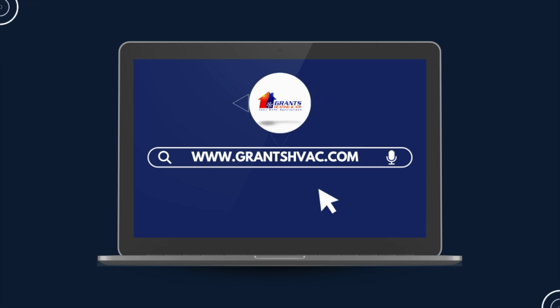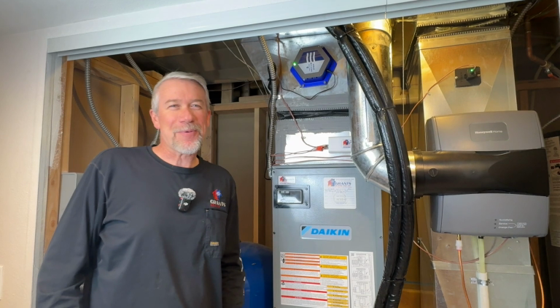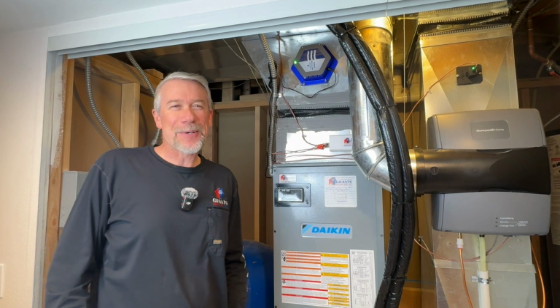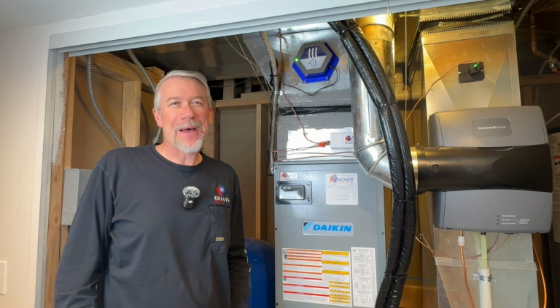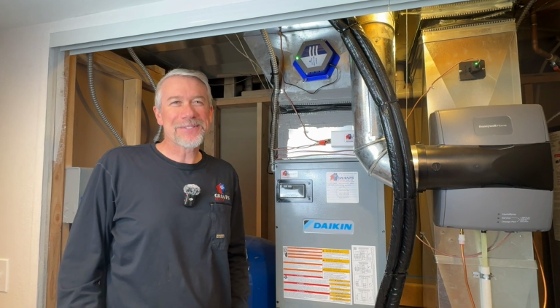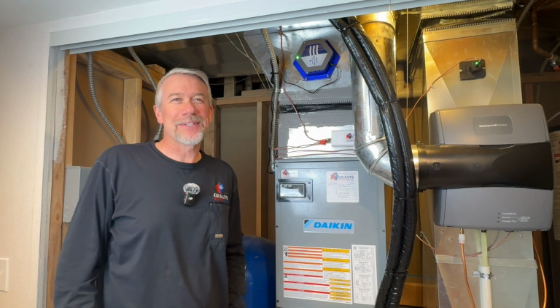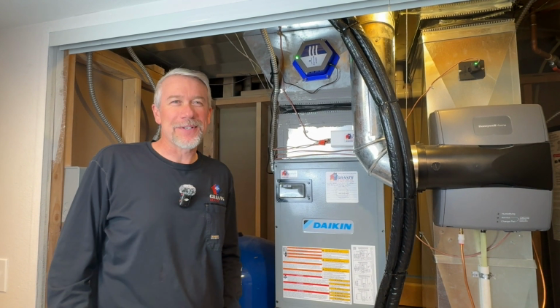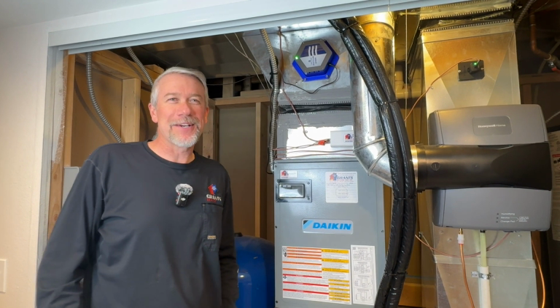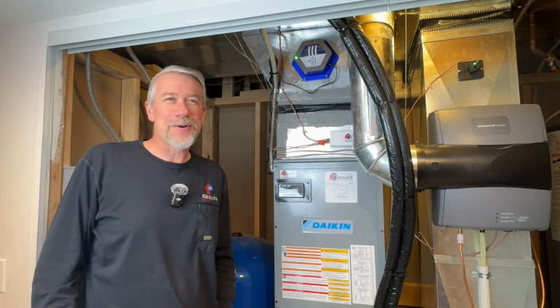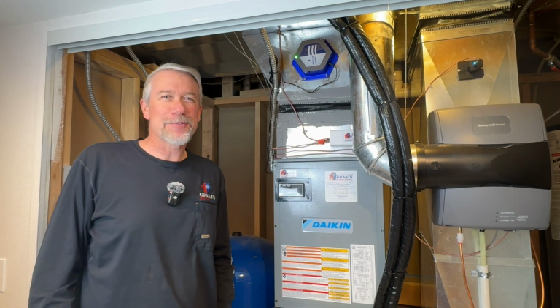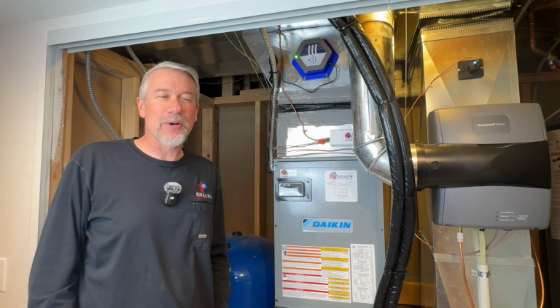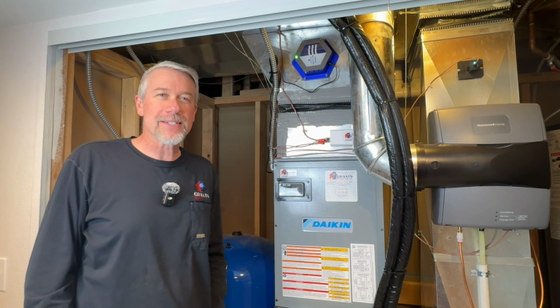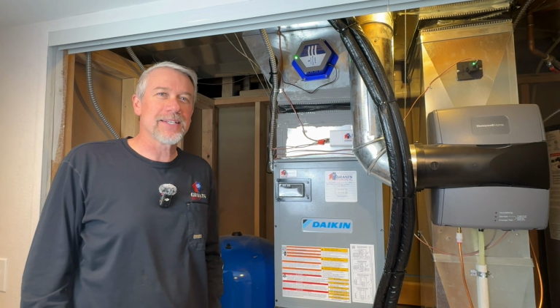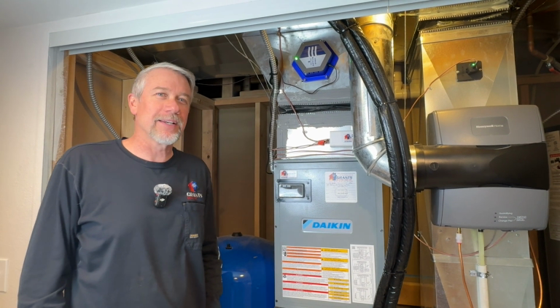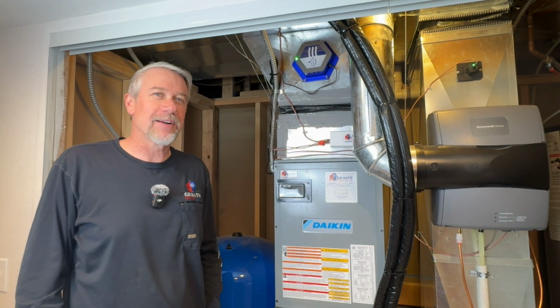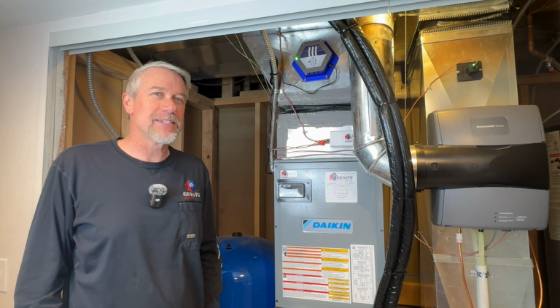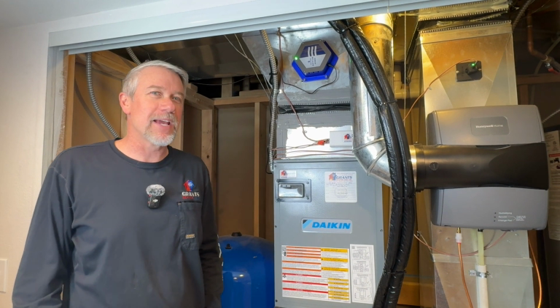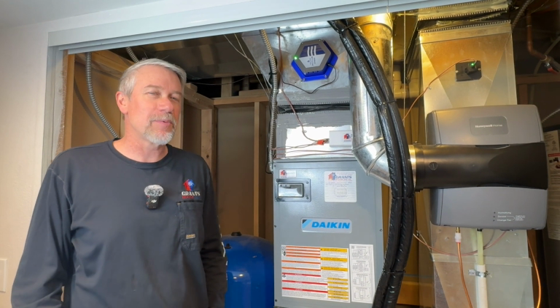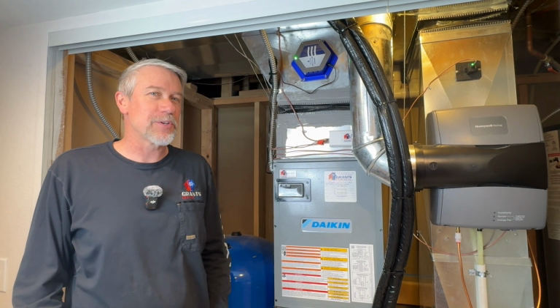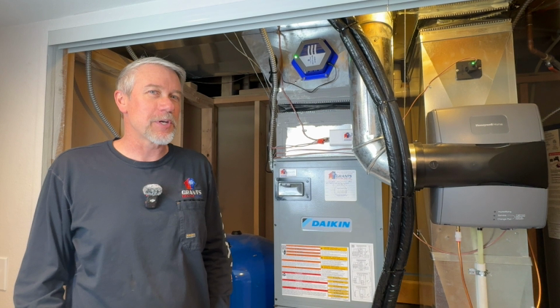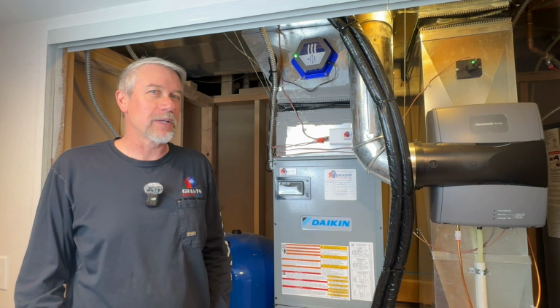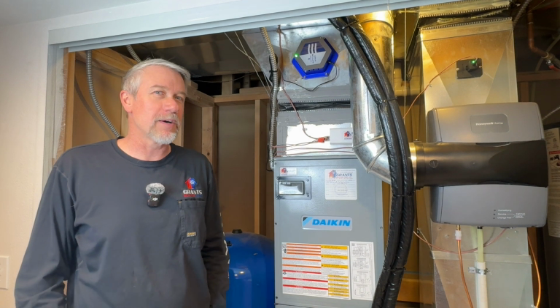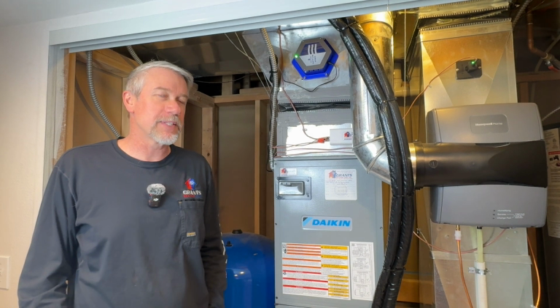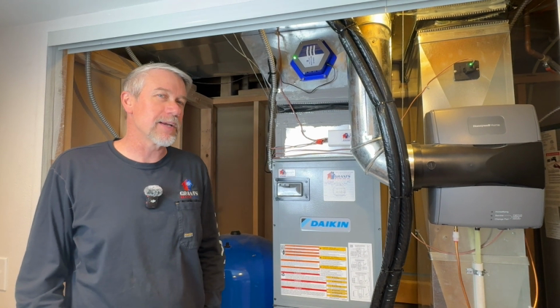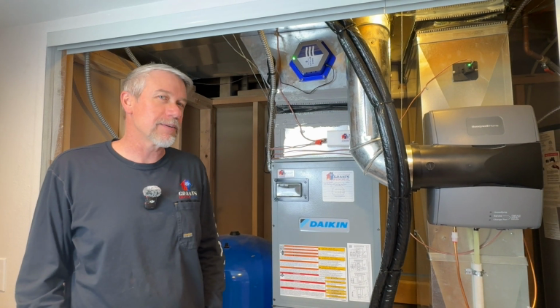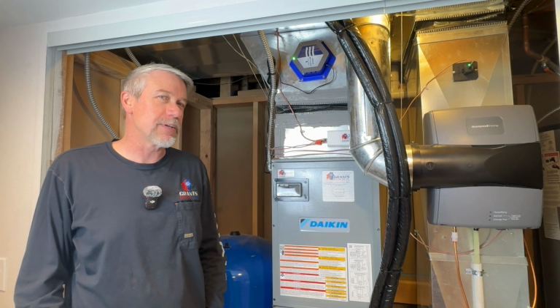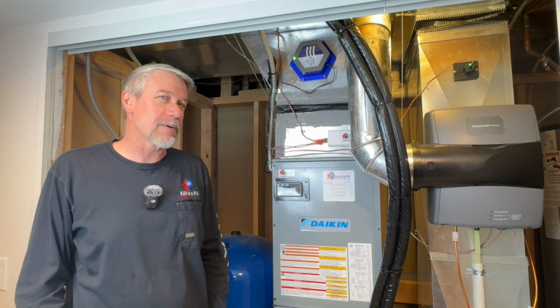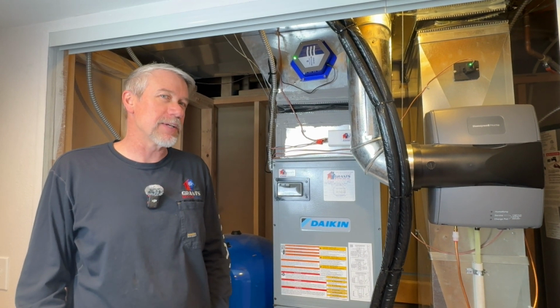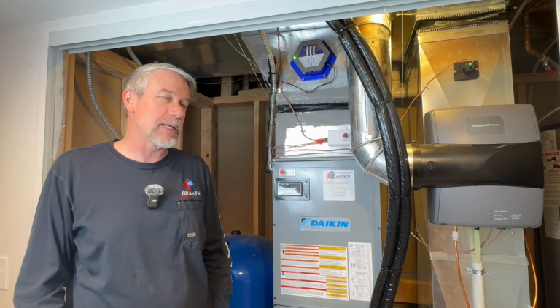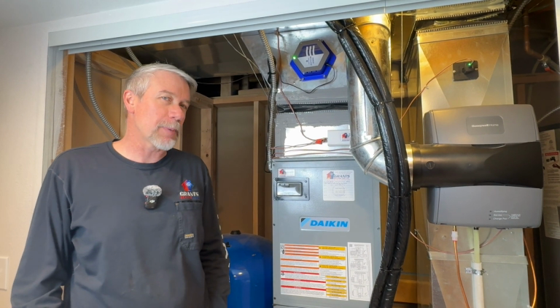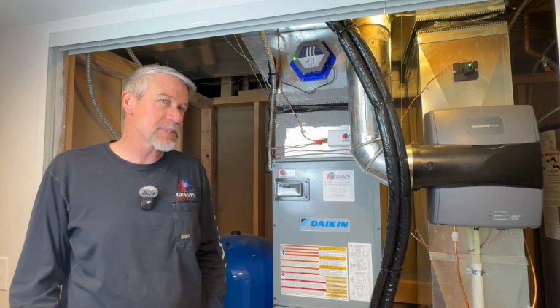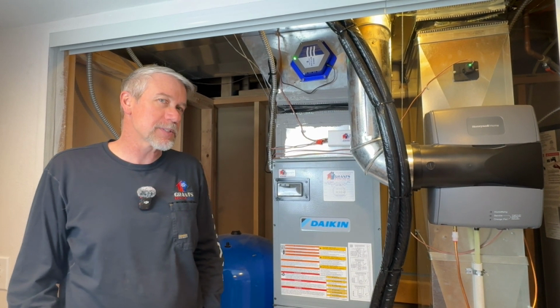Welcome back to another video from Grant's Heating and Air. Today we are showing off the Daikin VRV heat pump system.